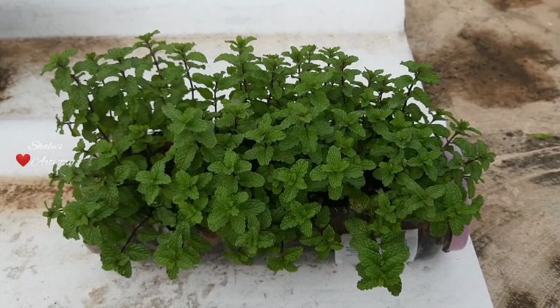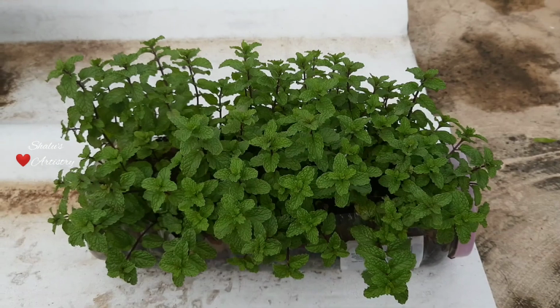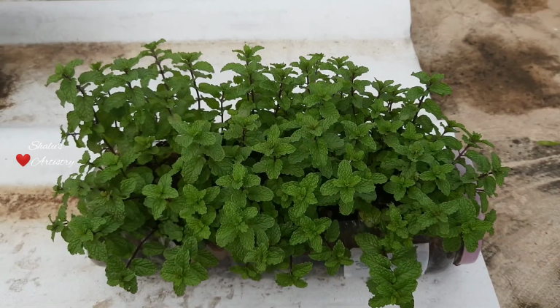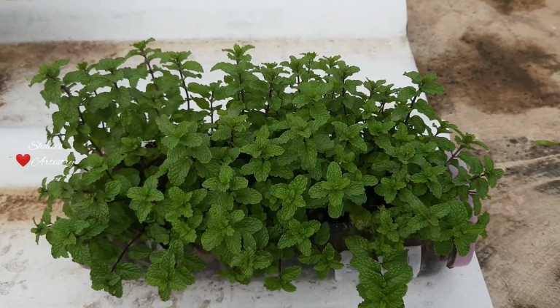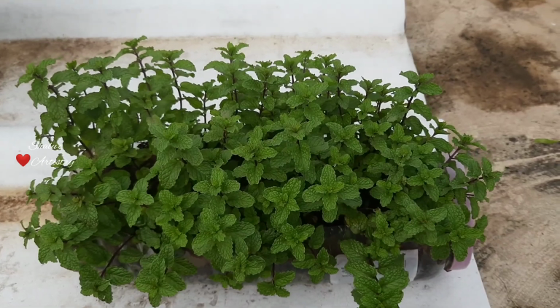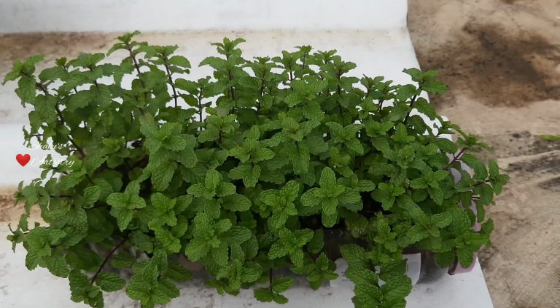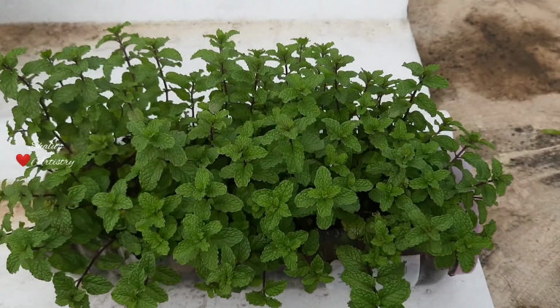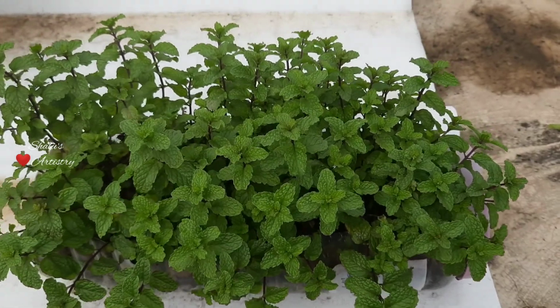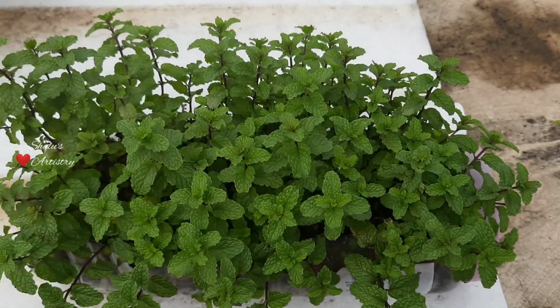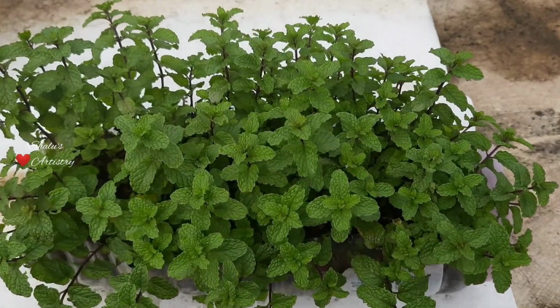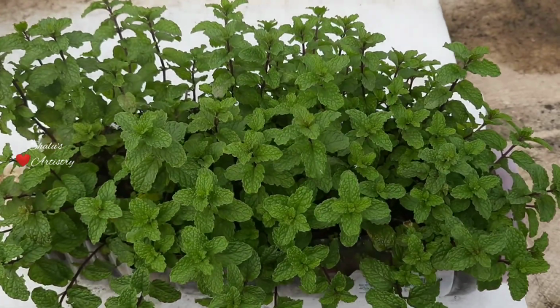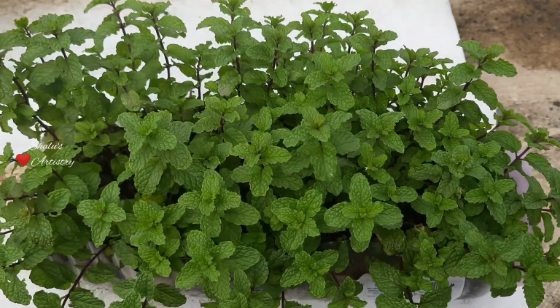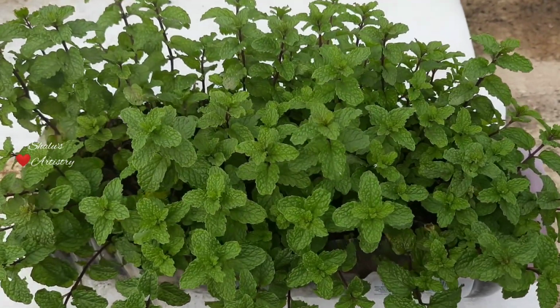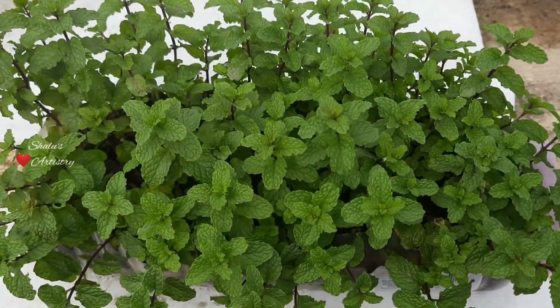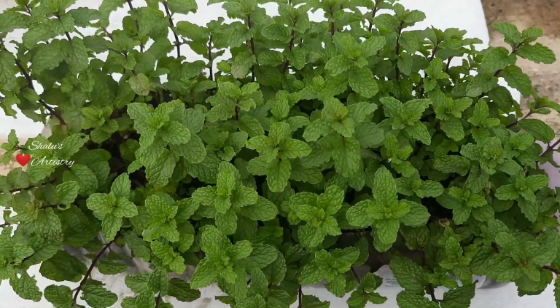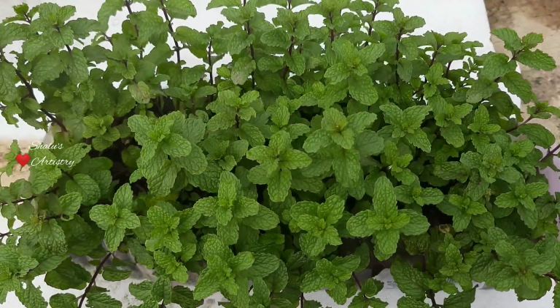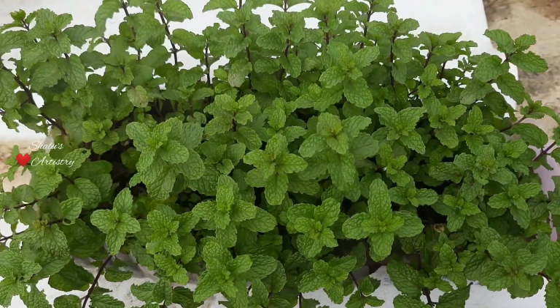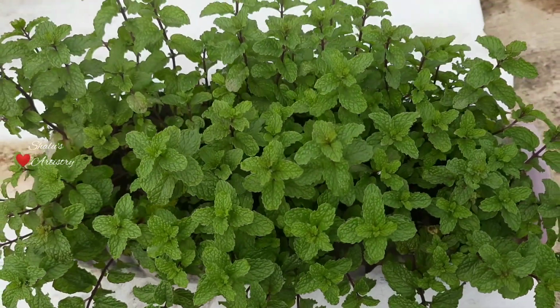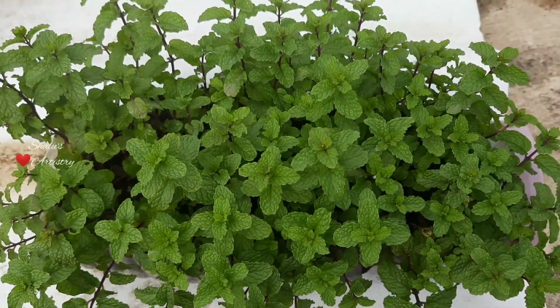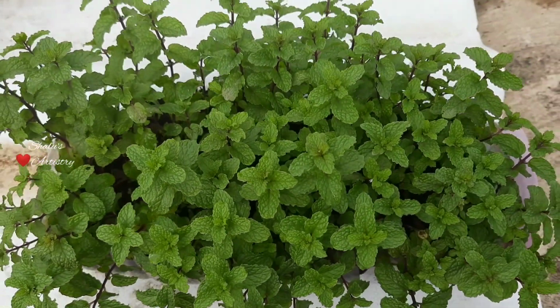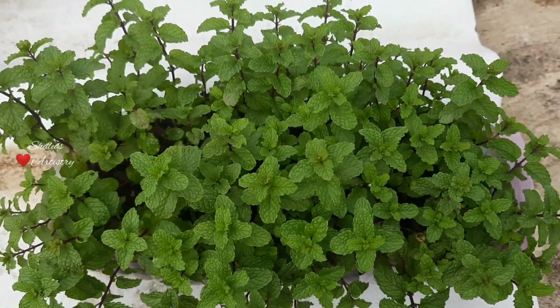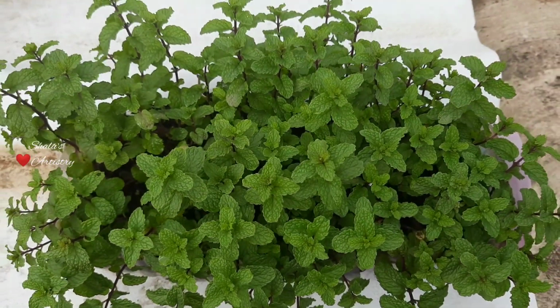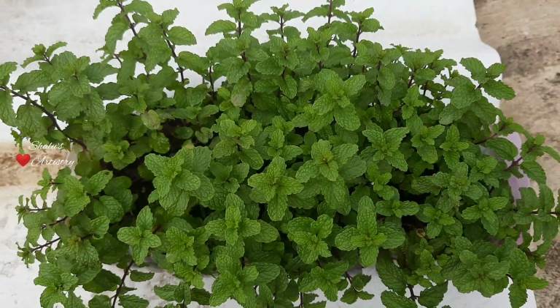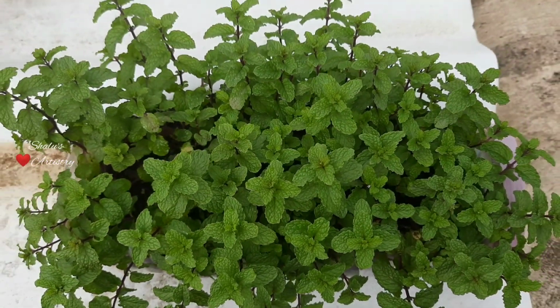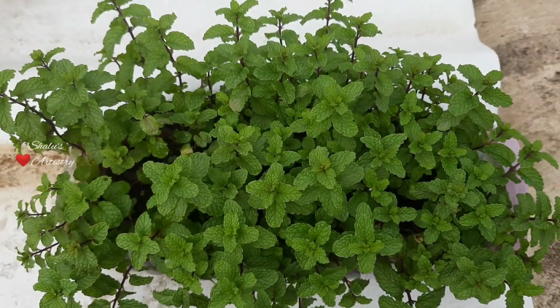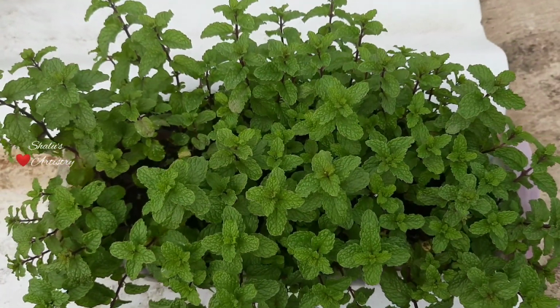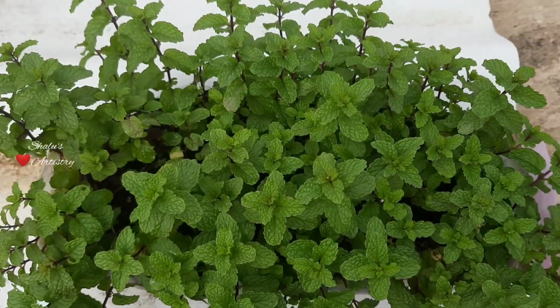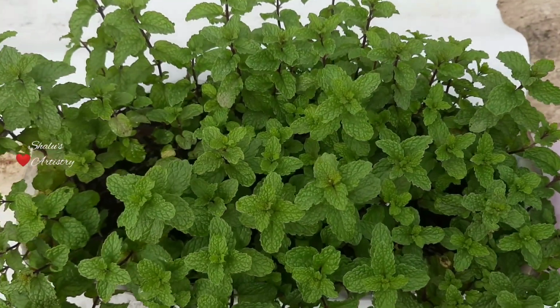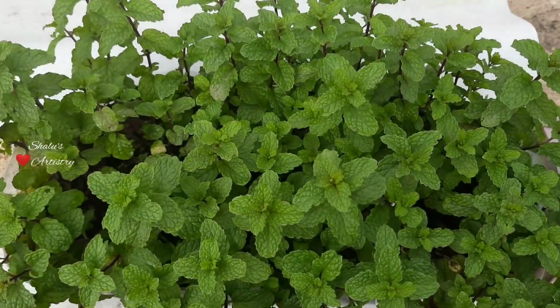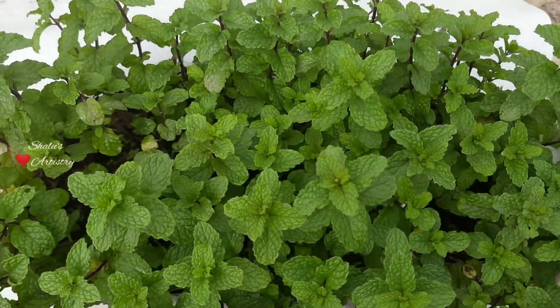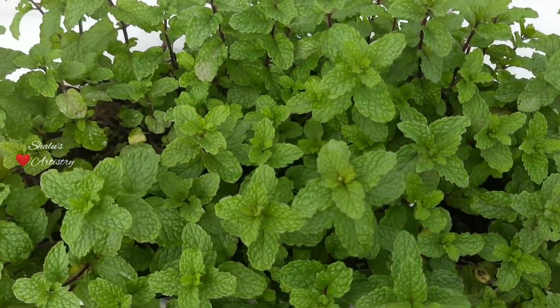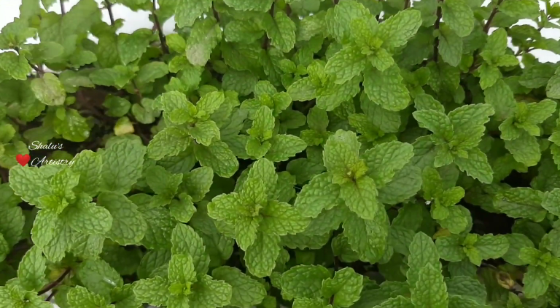Hello friends, welcome to Shiloh's Artistry. Today we will be seeing the easiest method to grow mint at home.